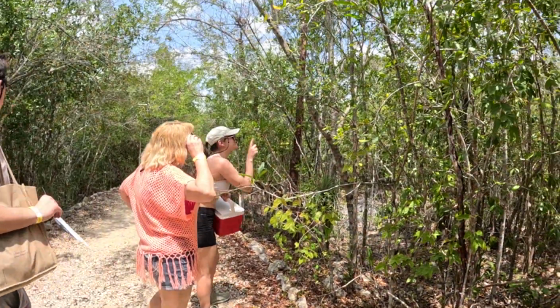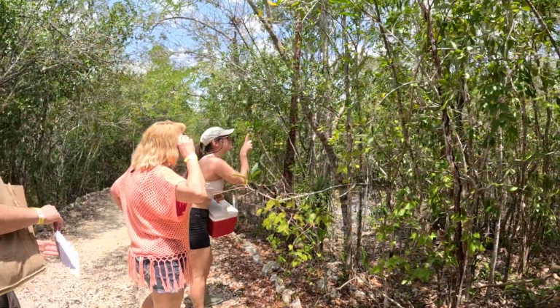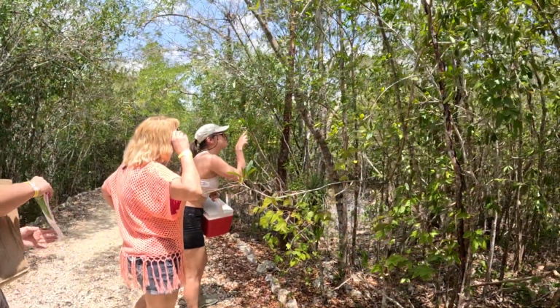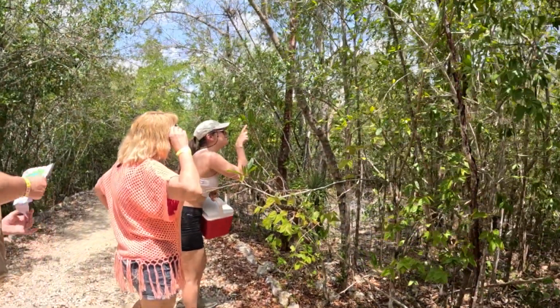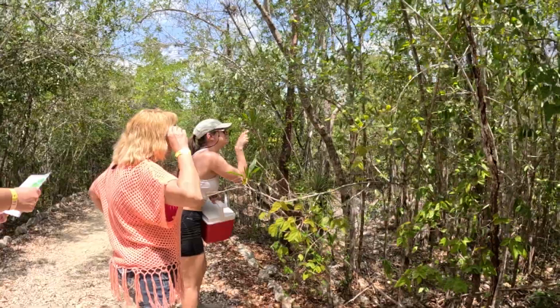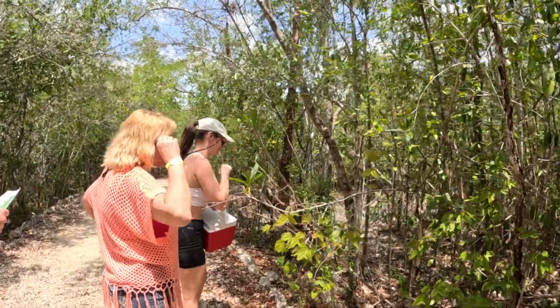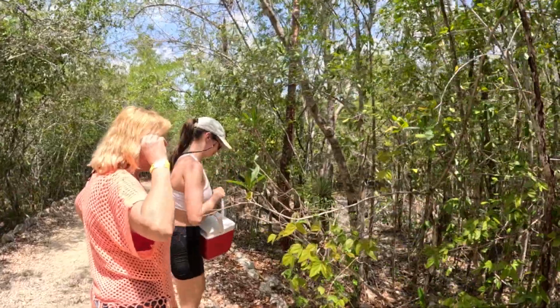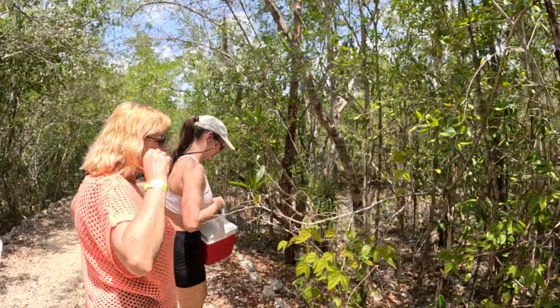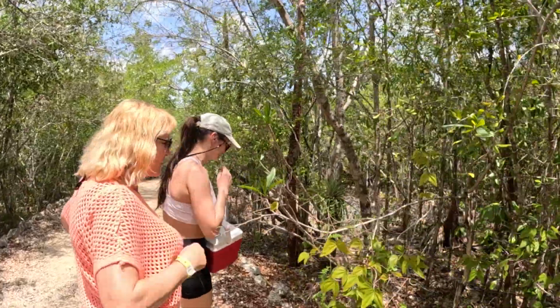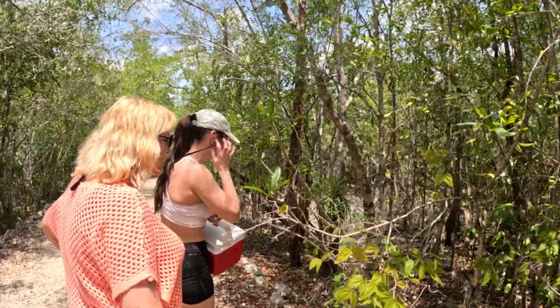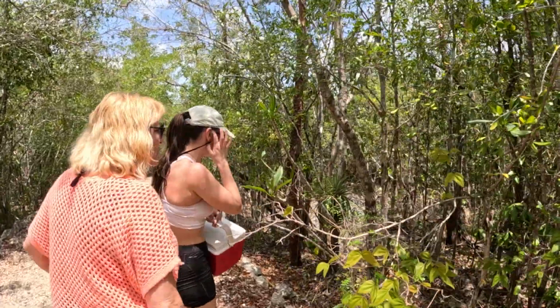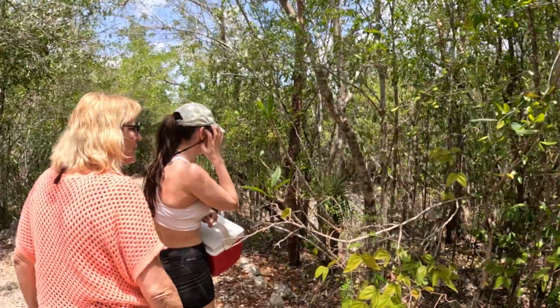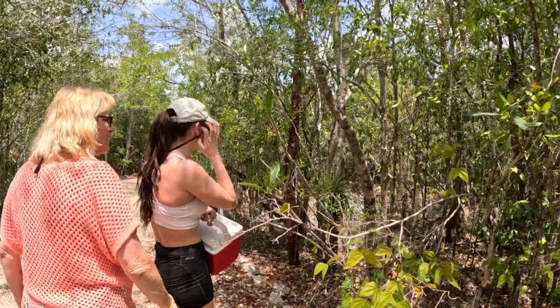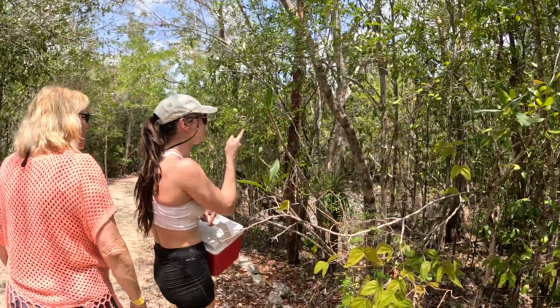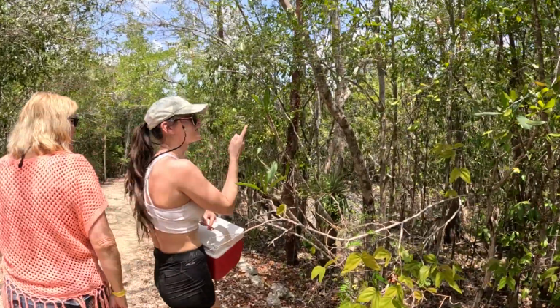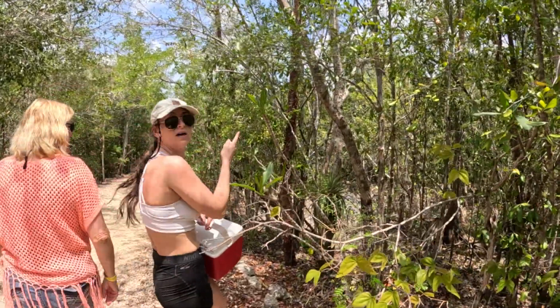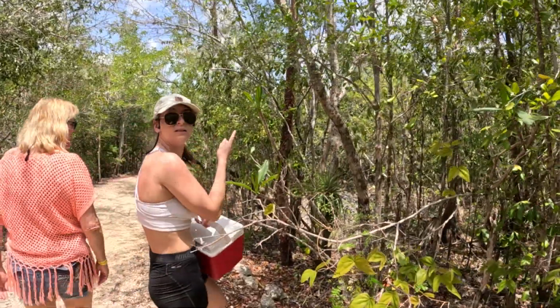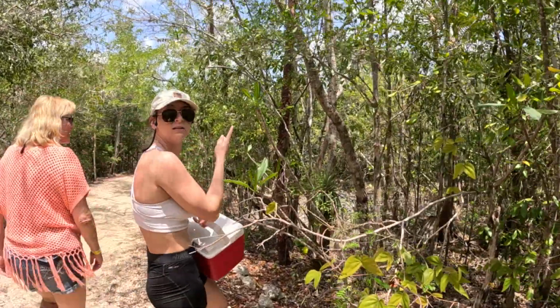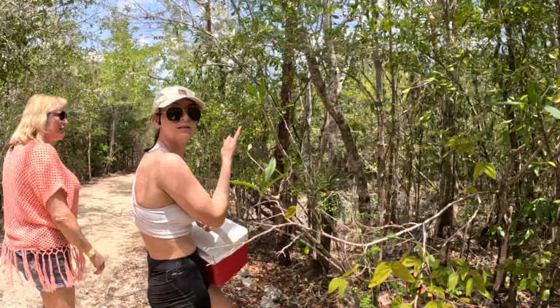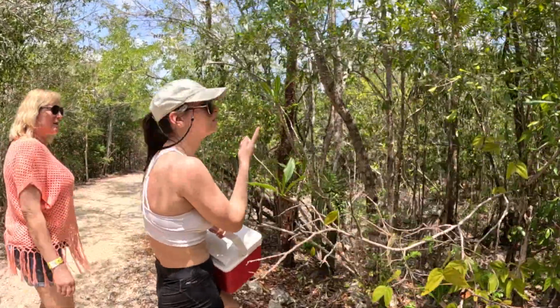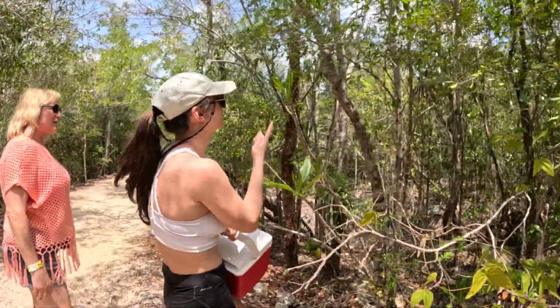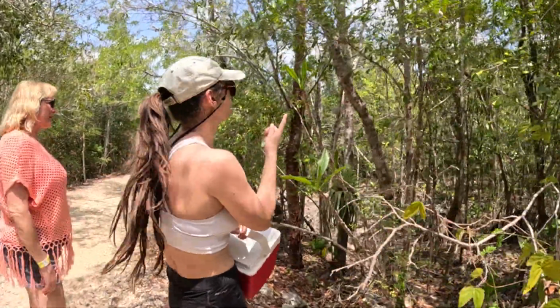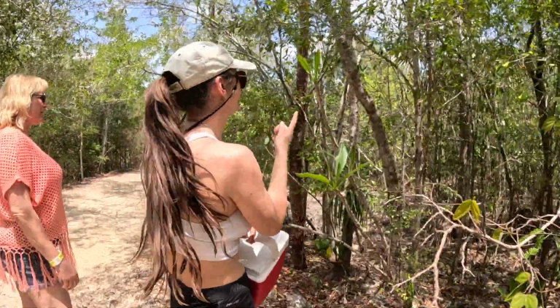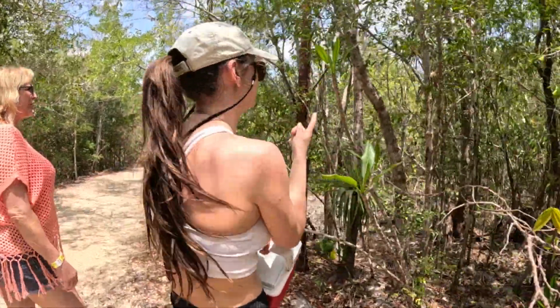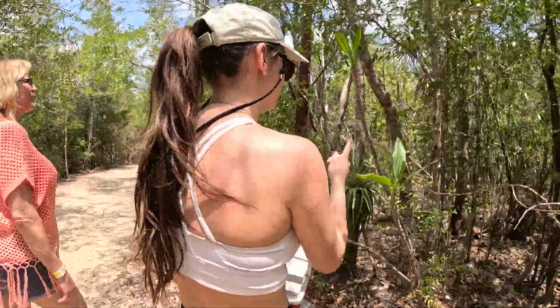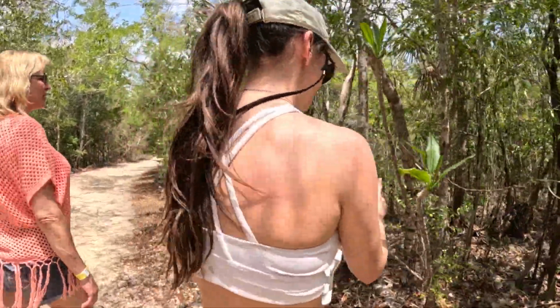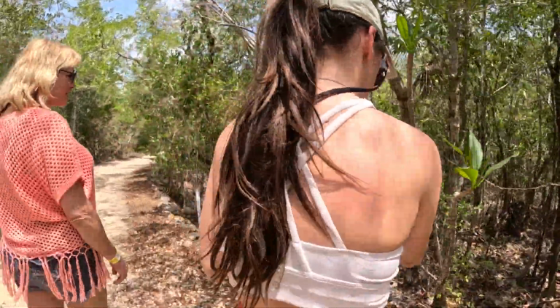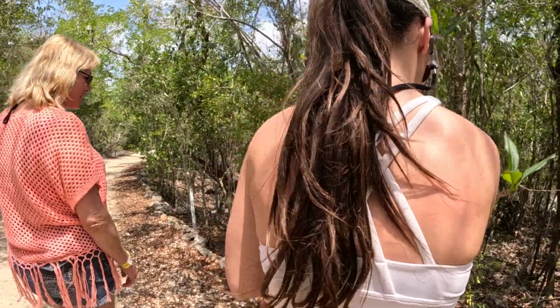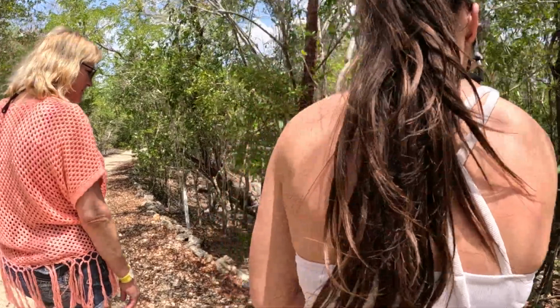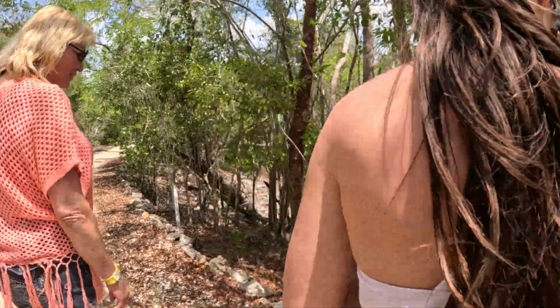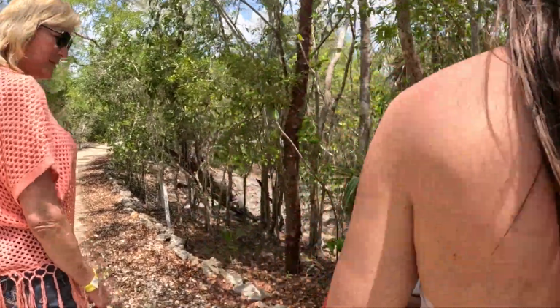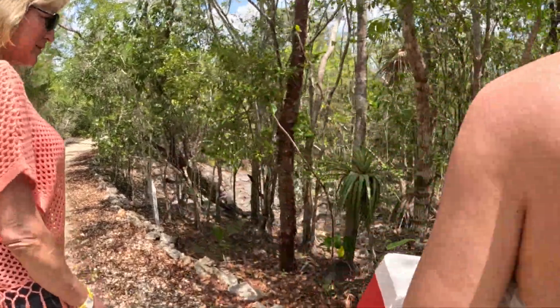And there's a gumbo limbo tree. Gumbo limbo? Is that what this is called? The red bark. Oh. I don't know what this one's called.